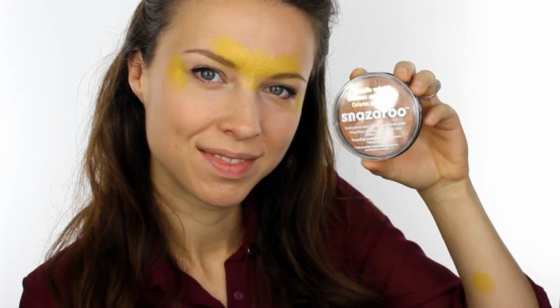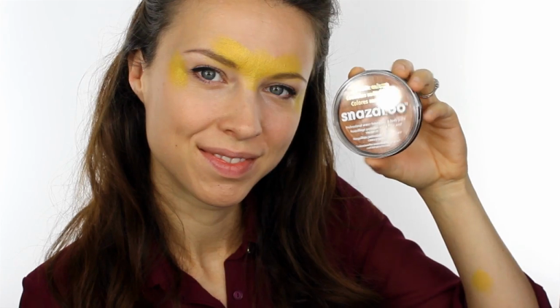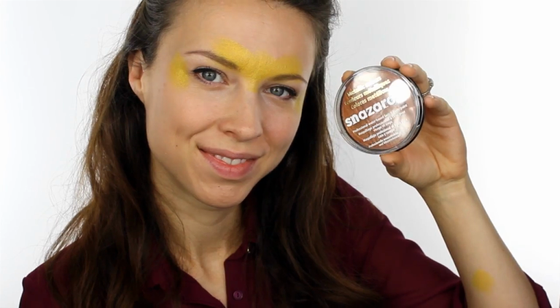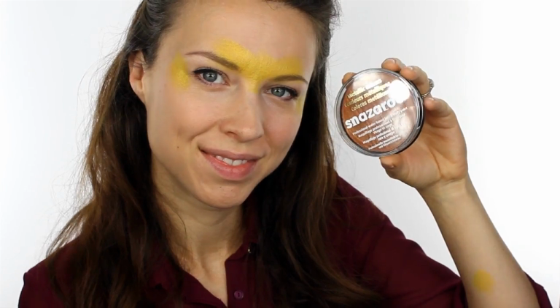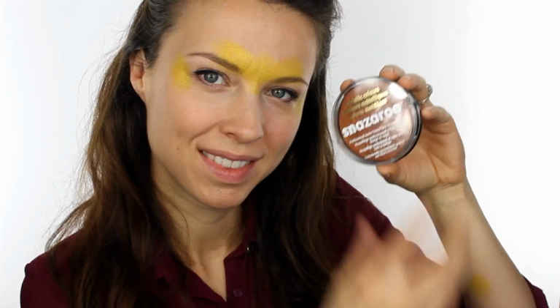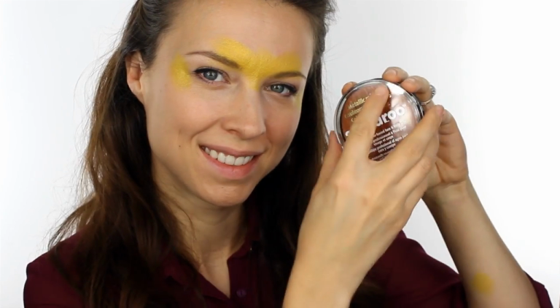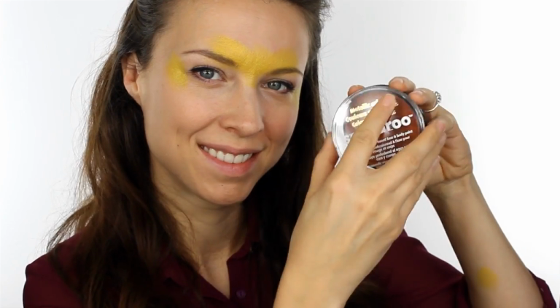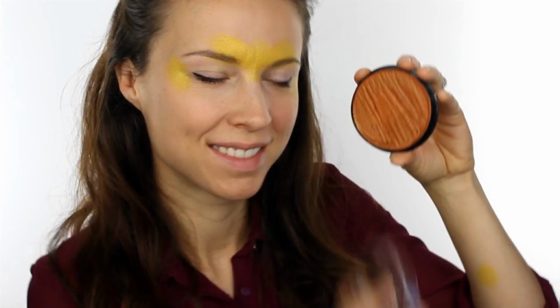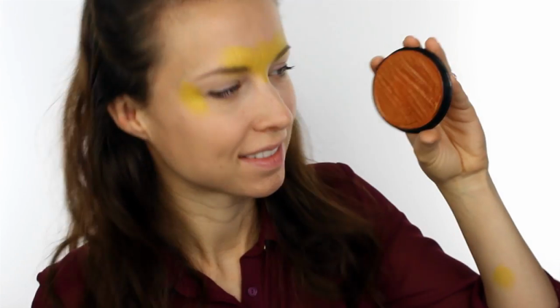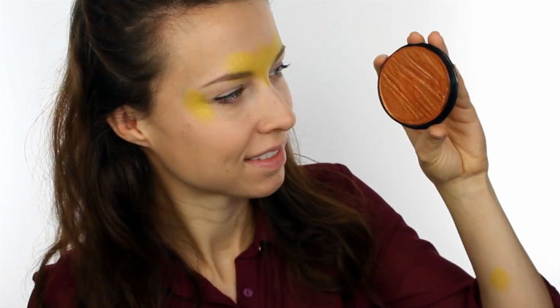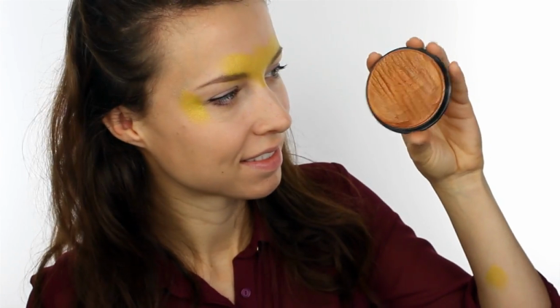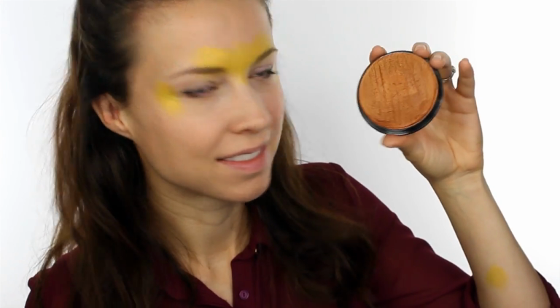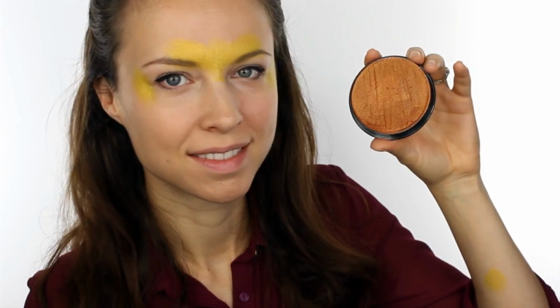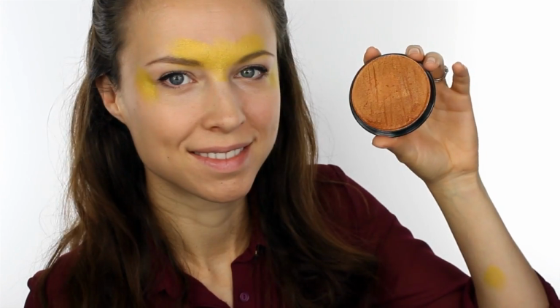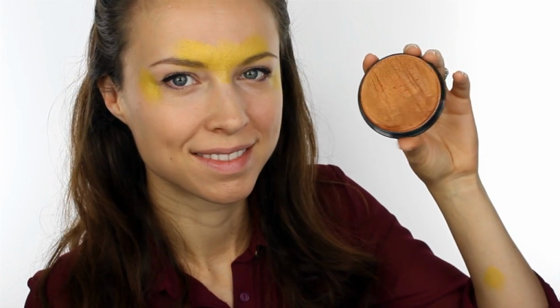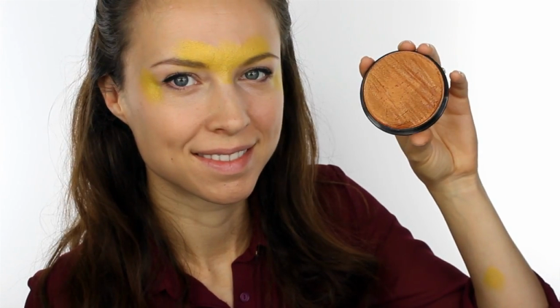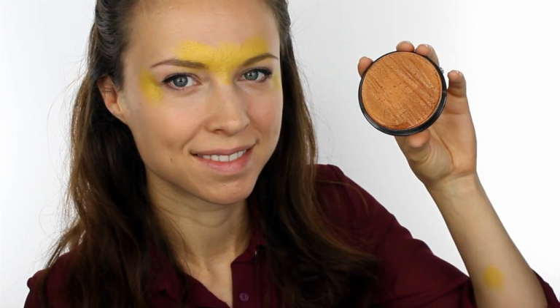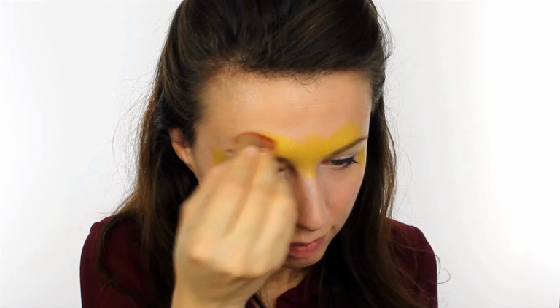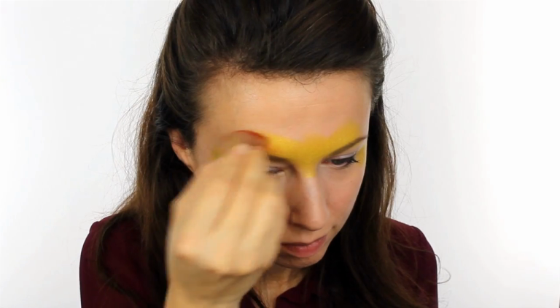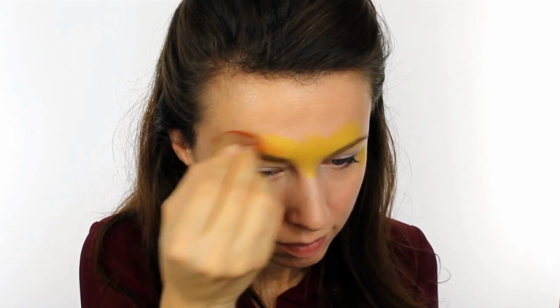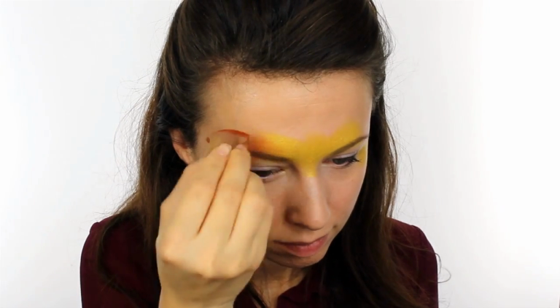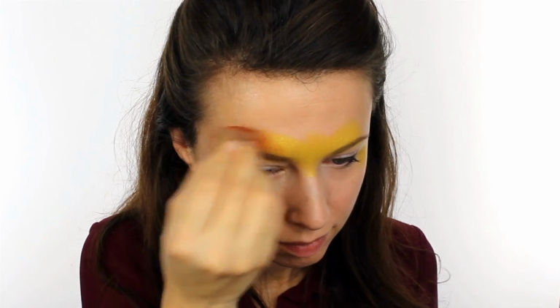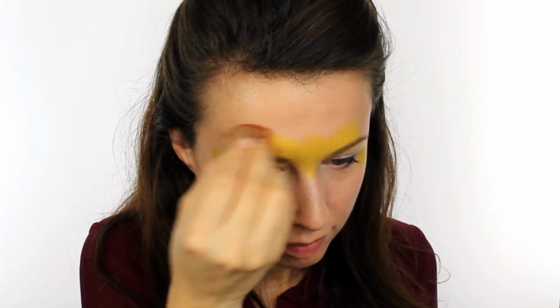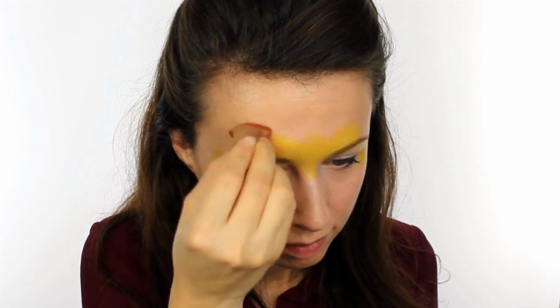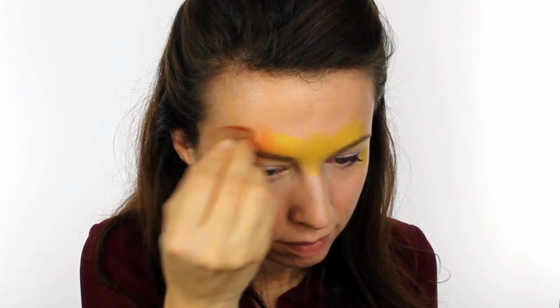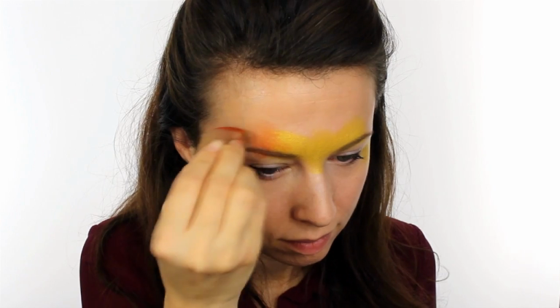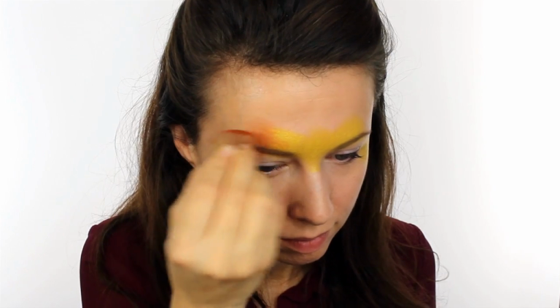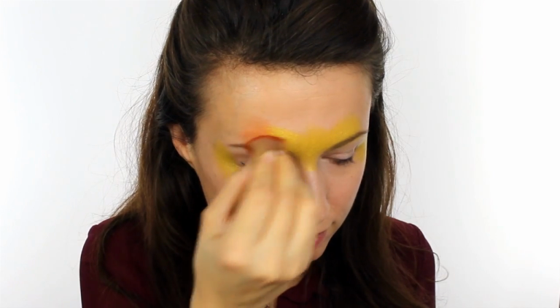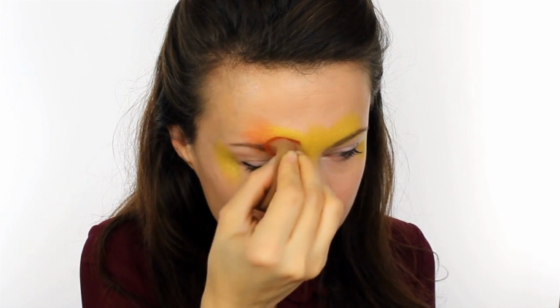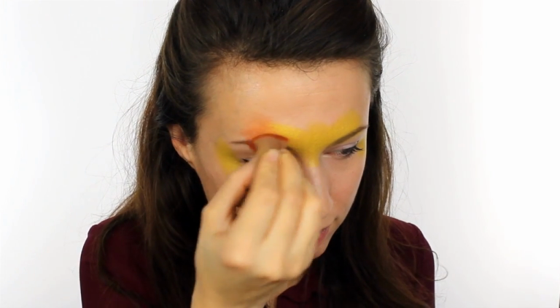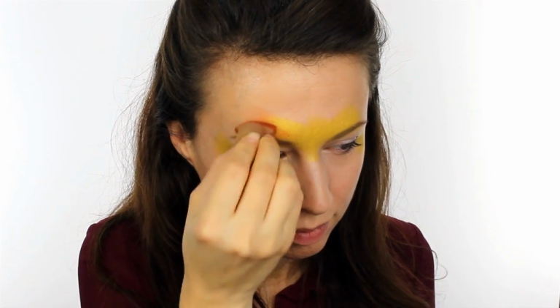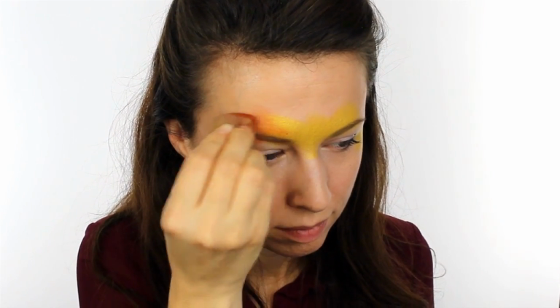Next switch over to Snazaroo Metallic Copper and apply this right next to the gold. Use the sponge to blend the two colours together so there are no harsh edges.